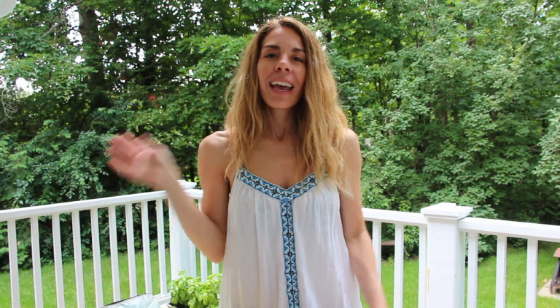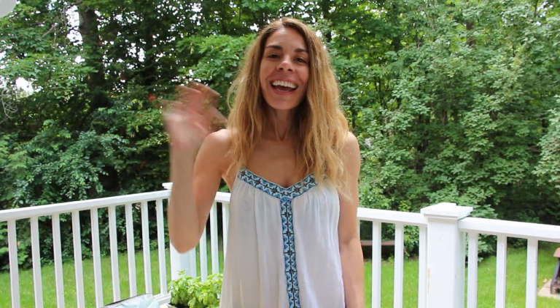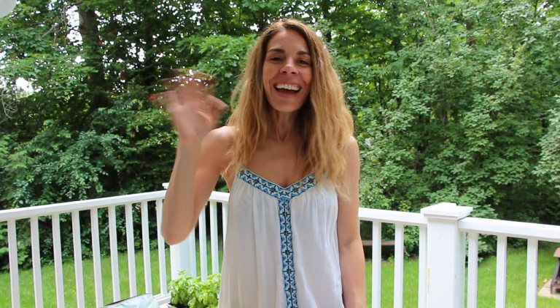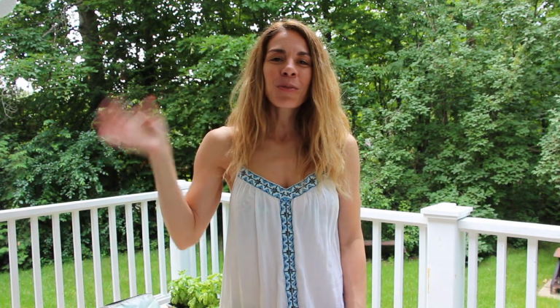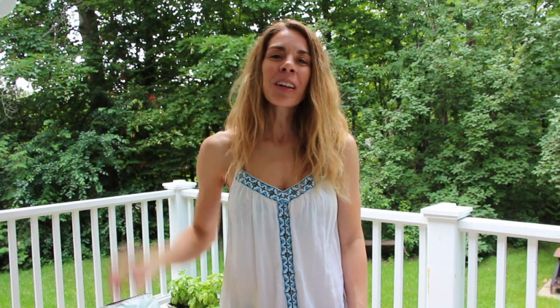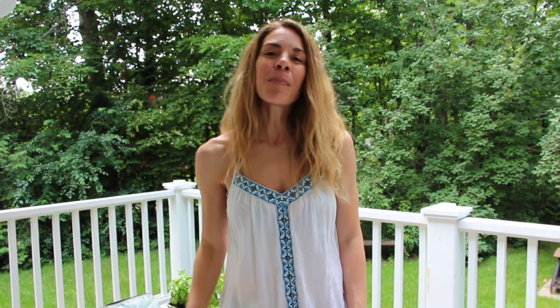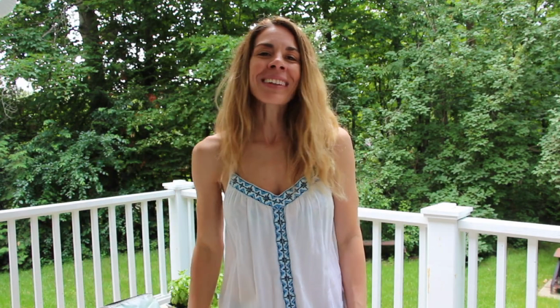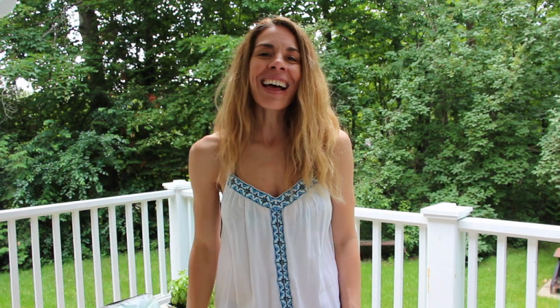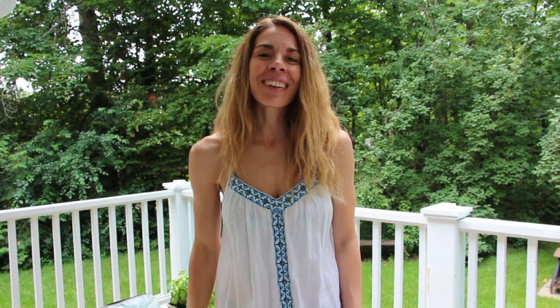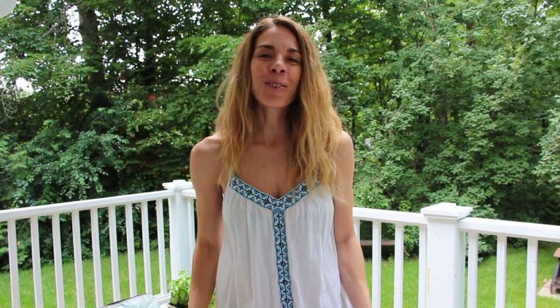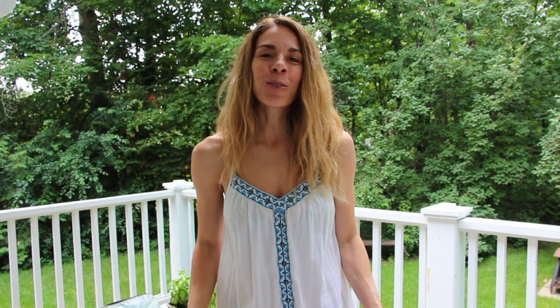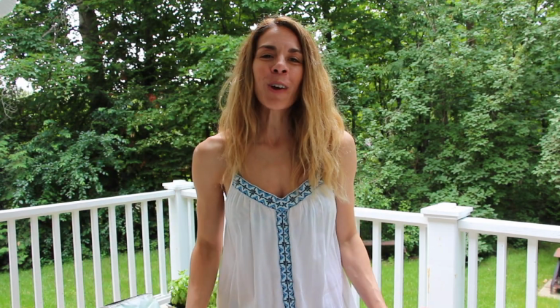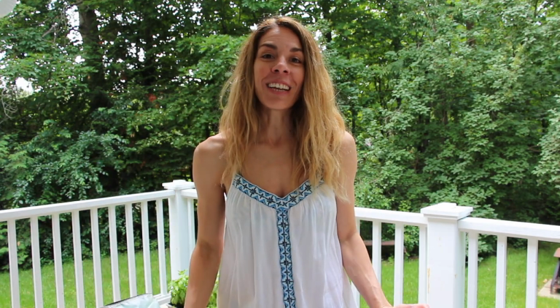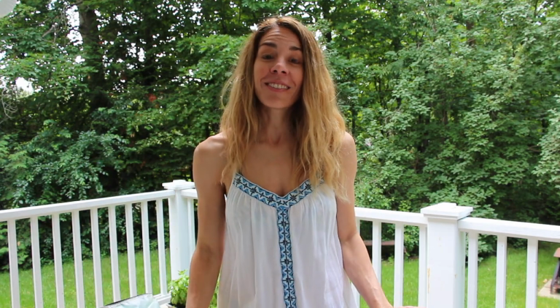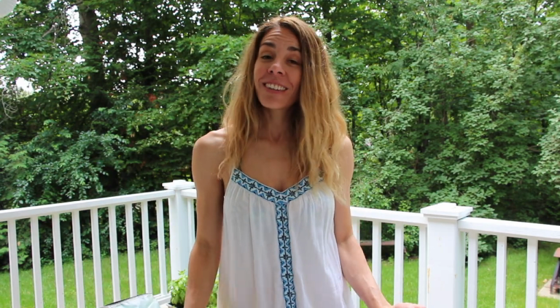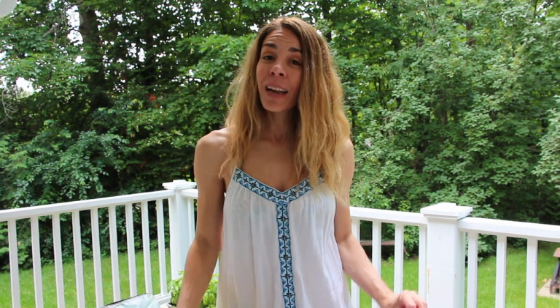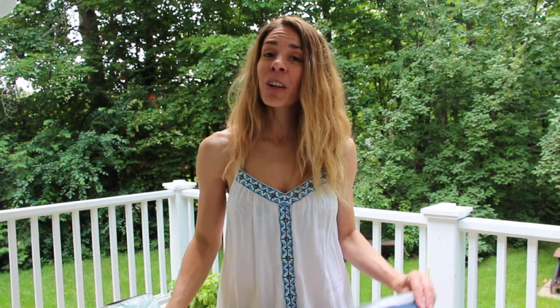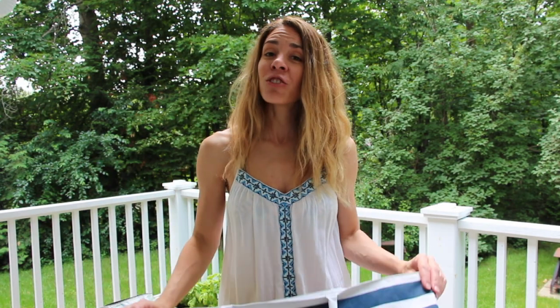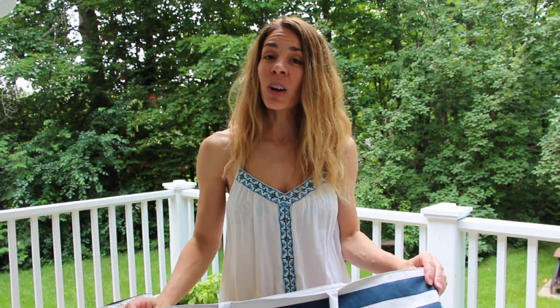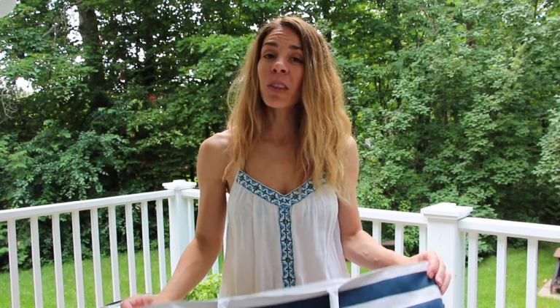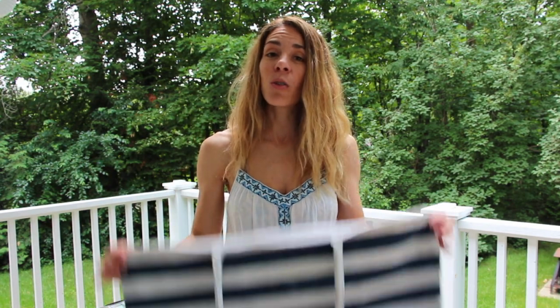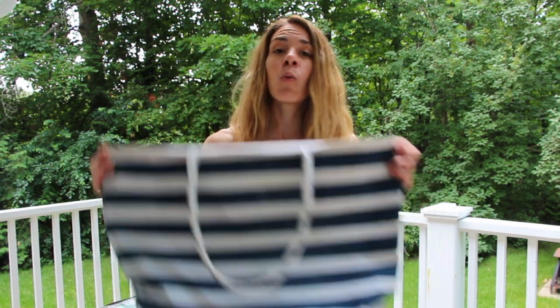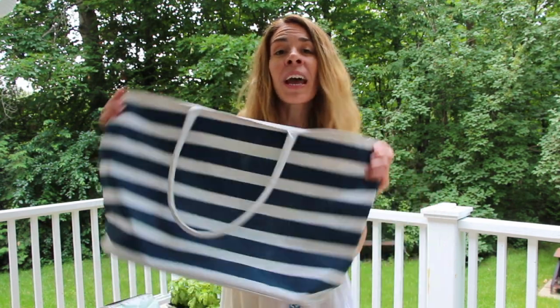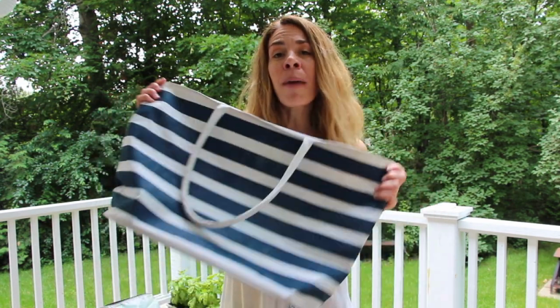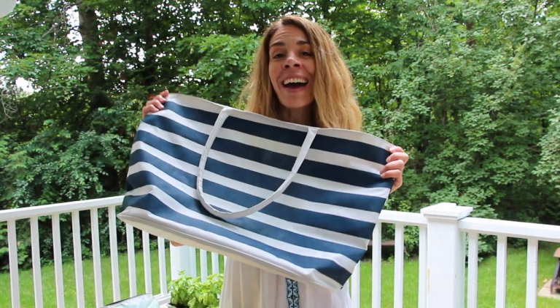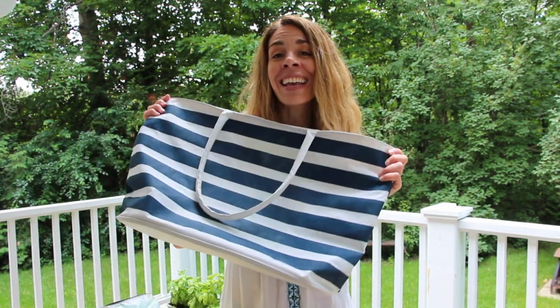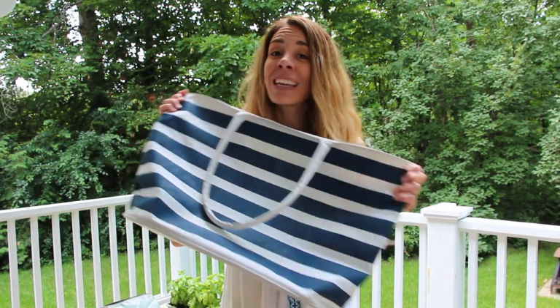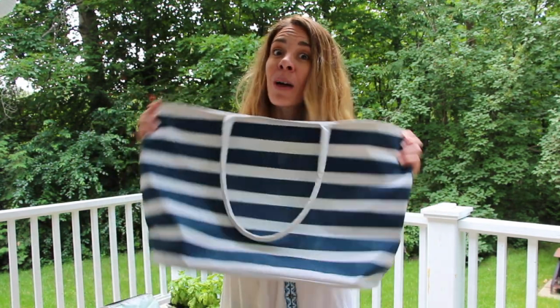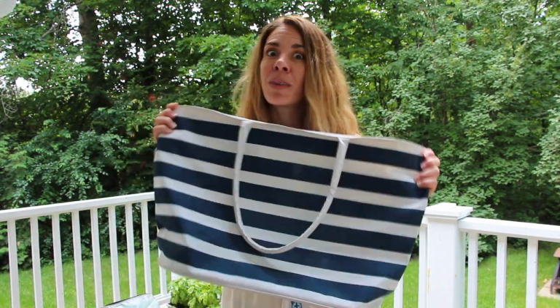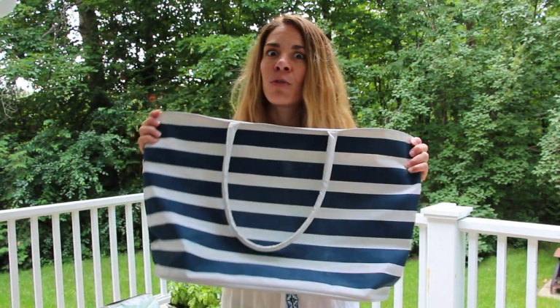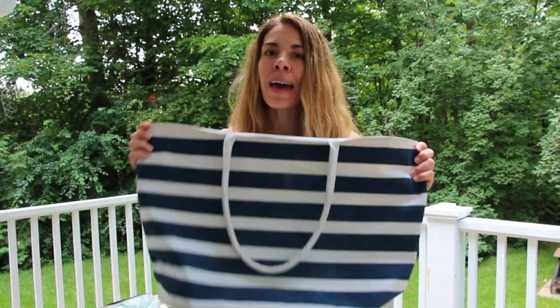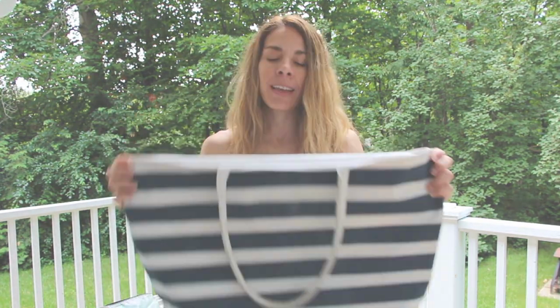Hey guys, welcome back to Alex's Ghost Coconuts. Today I'm going to share with you what I pack in my beach bag.